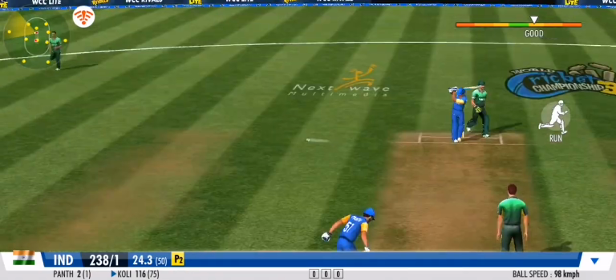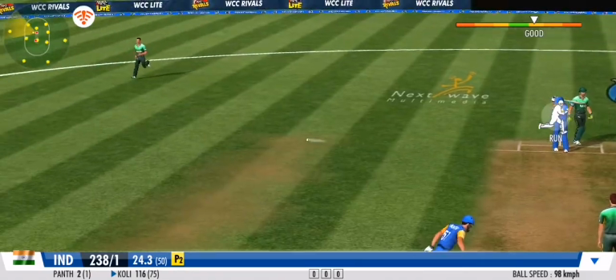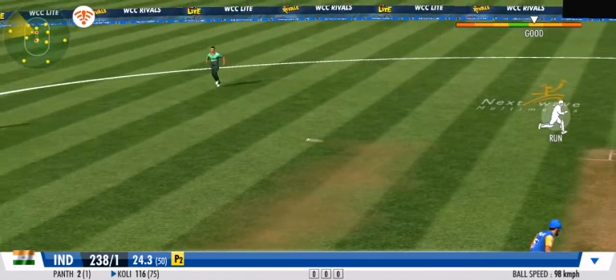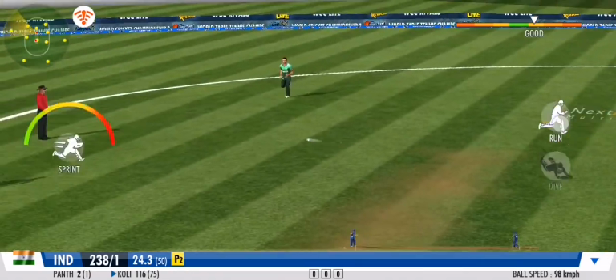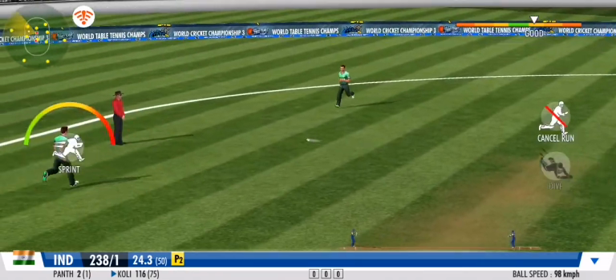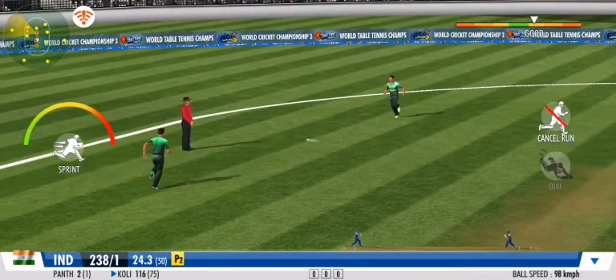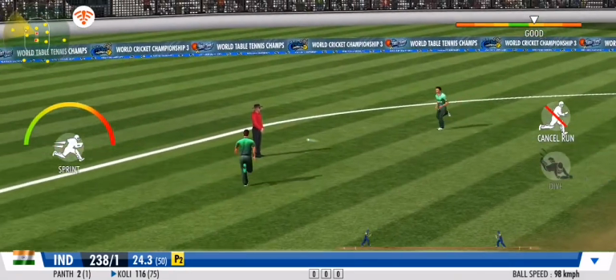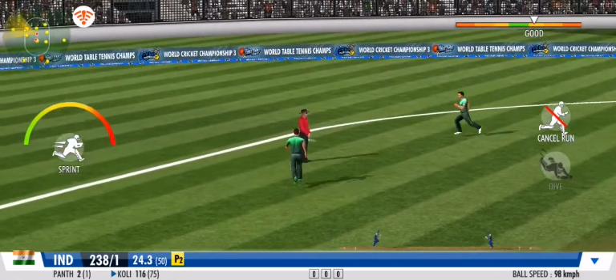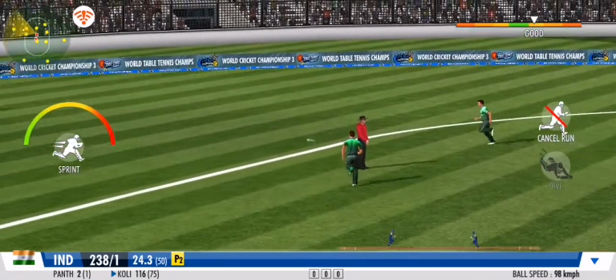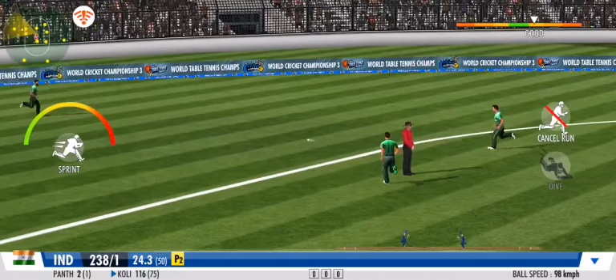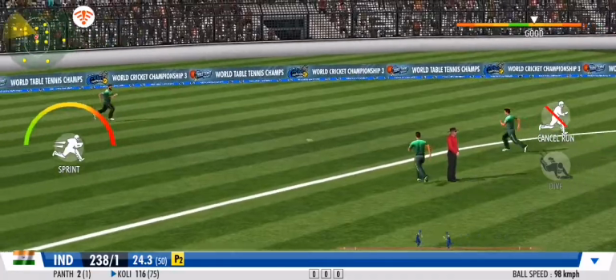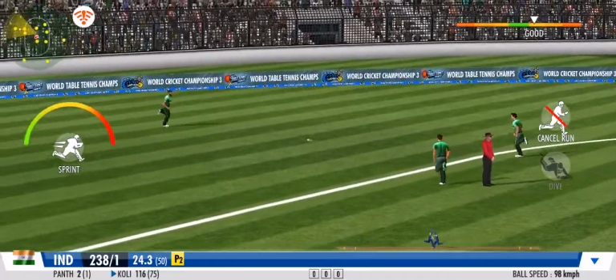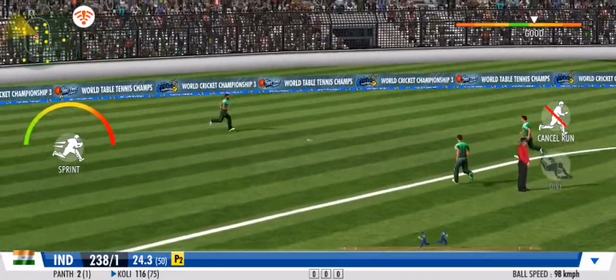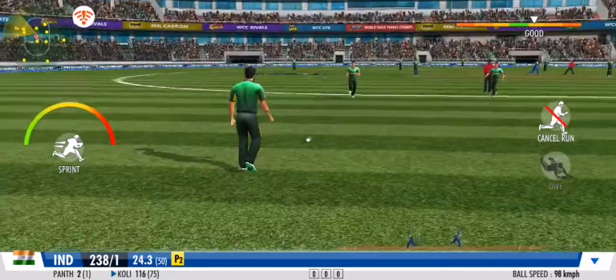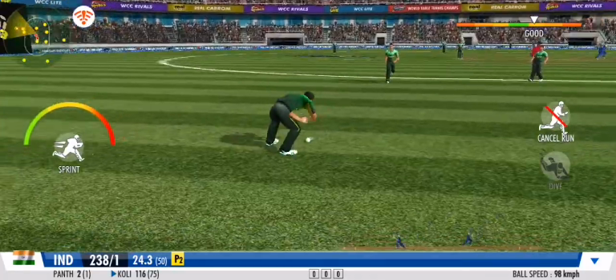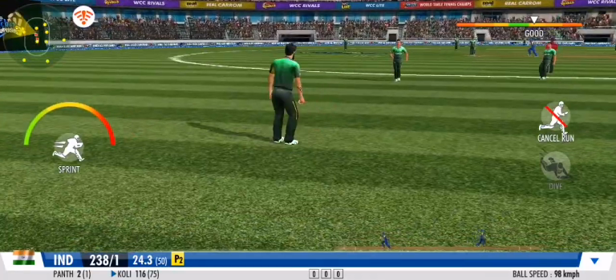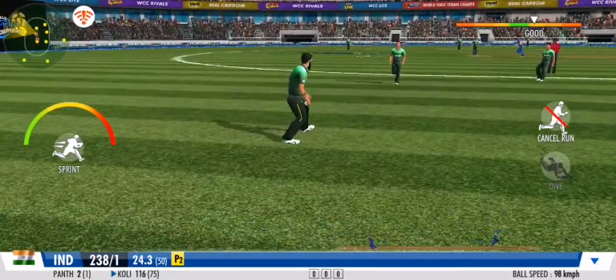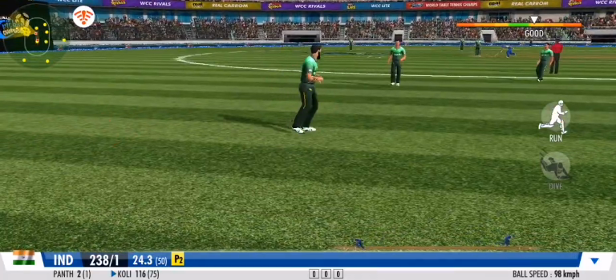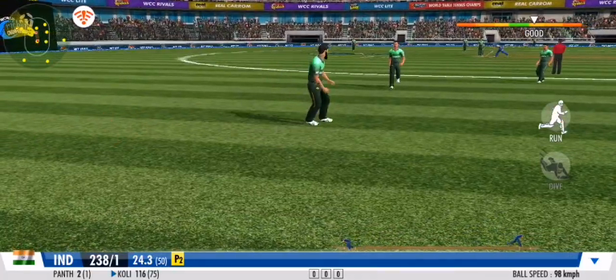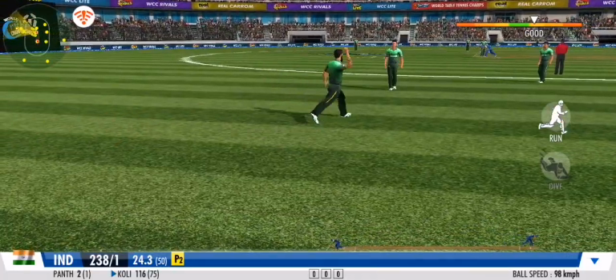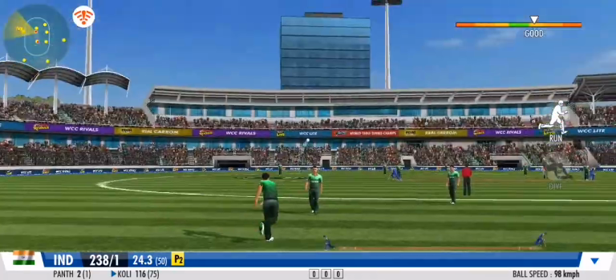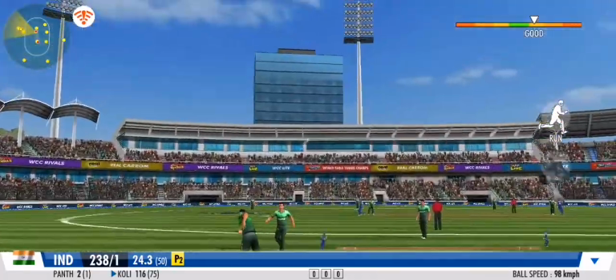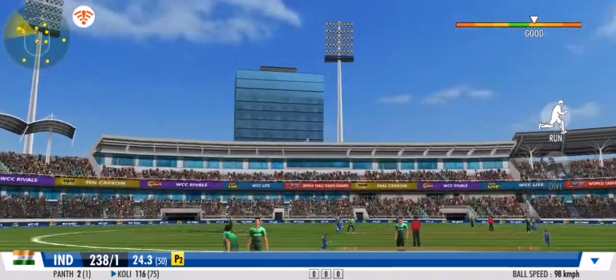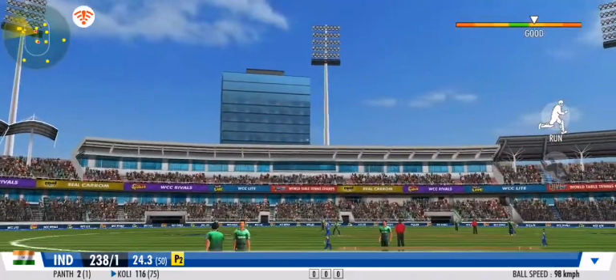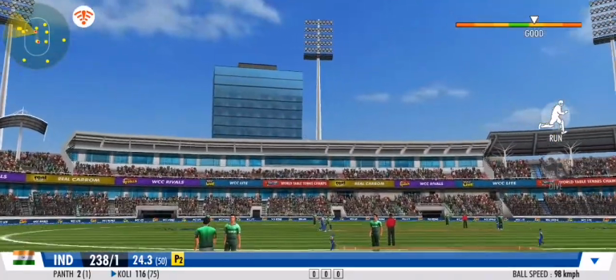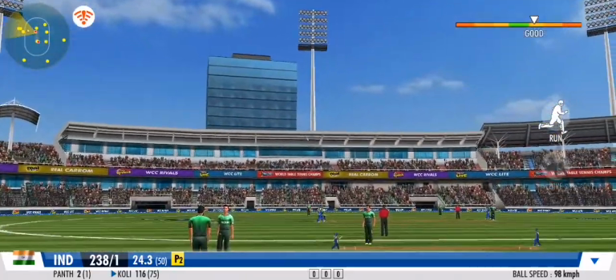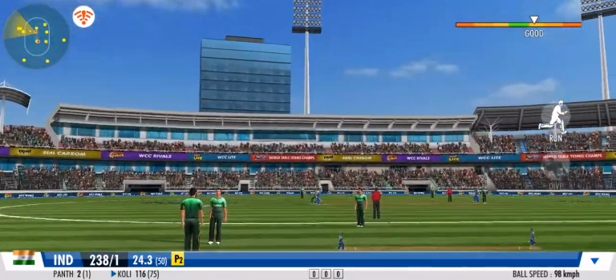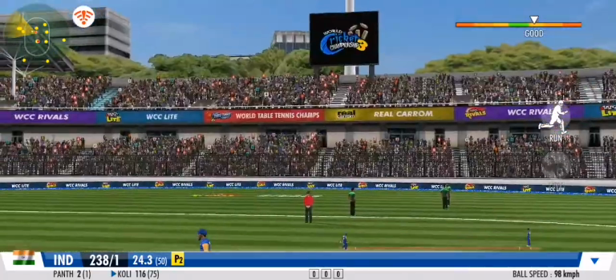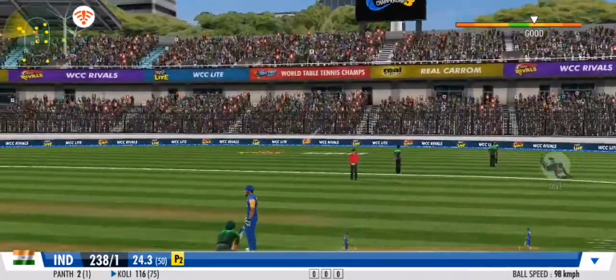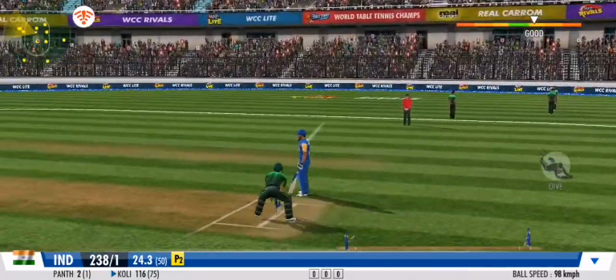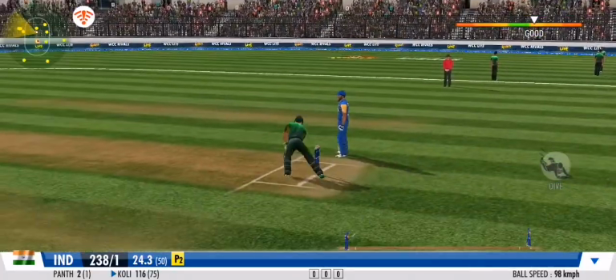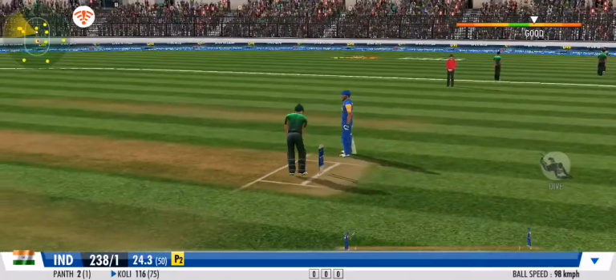Flicks it away to the onside this time for more runs. A very good effort between the wickets.